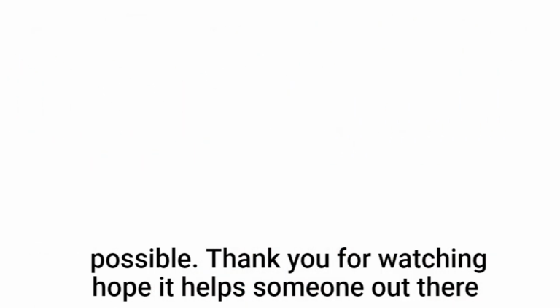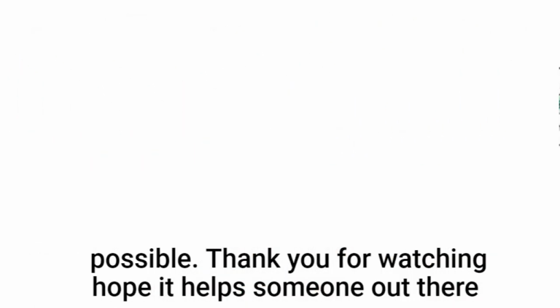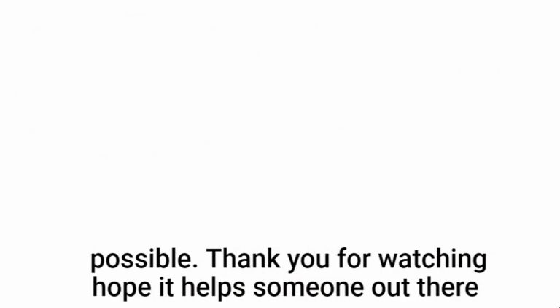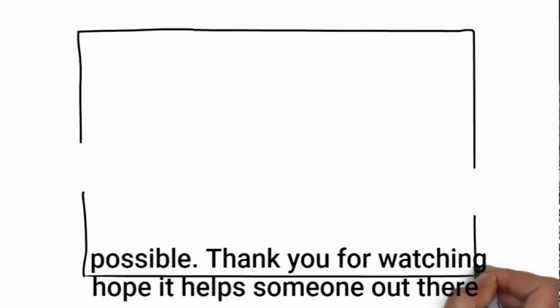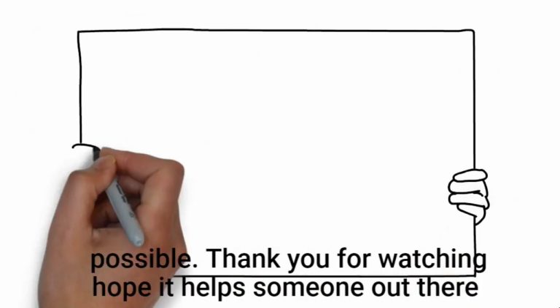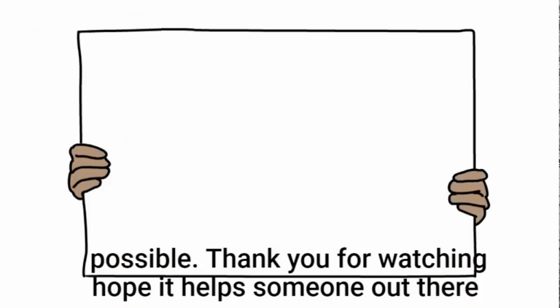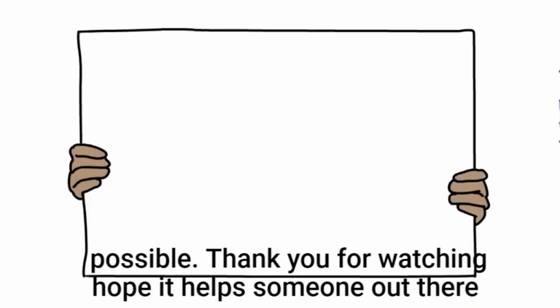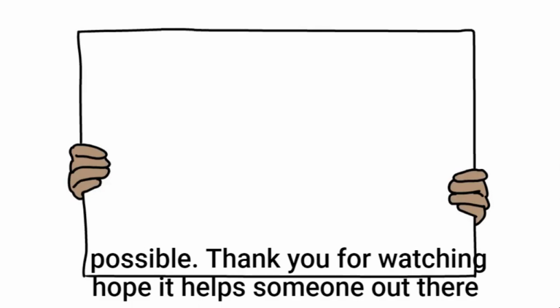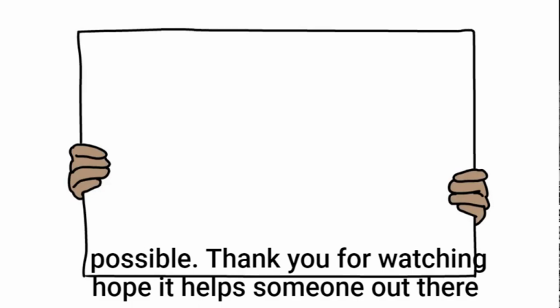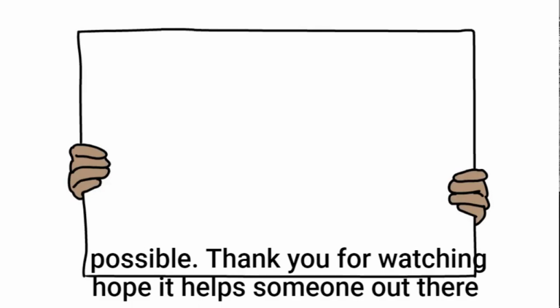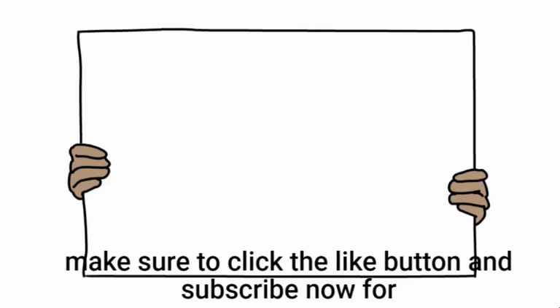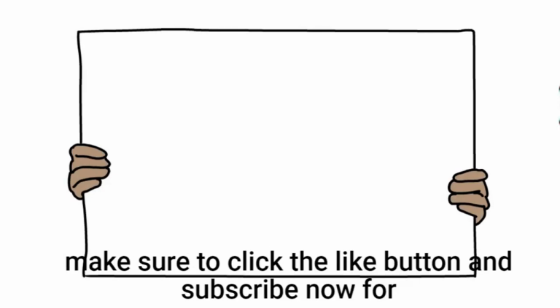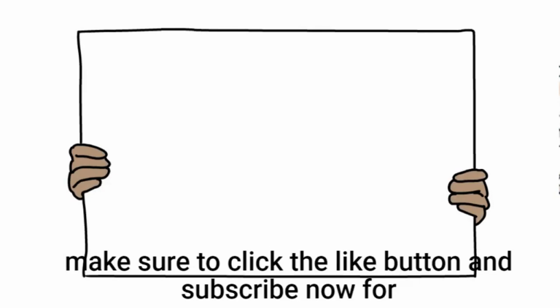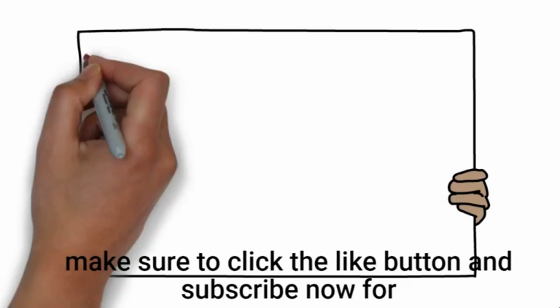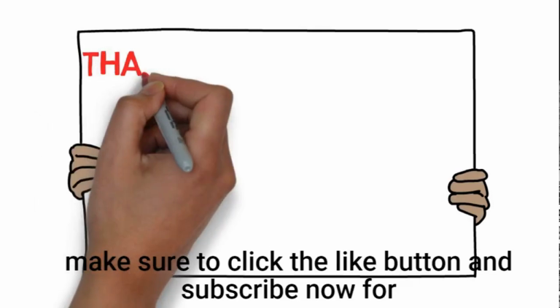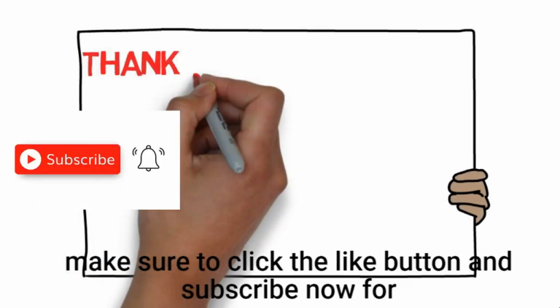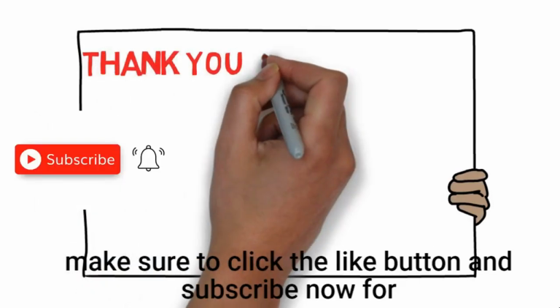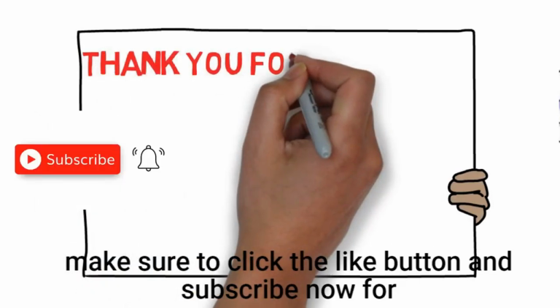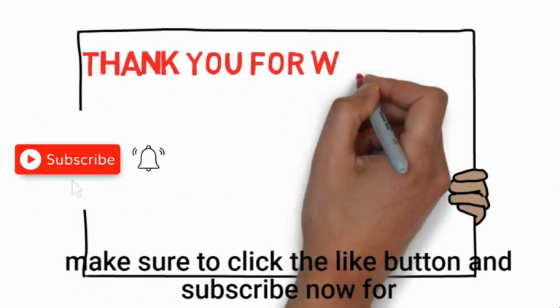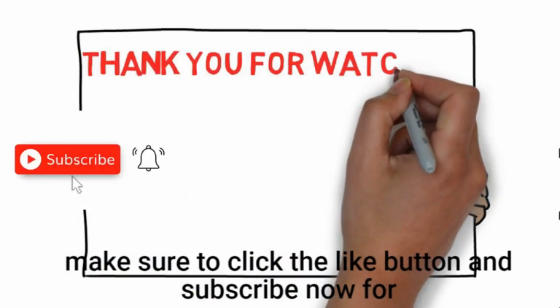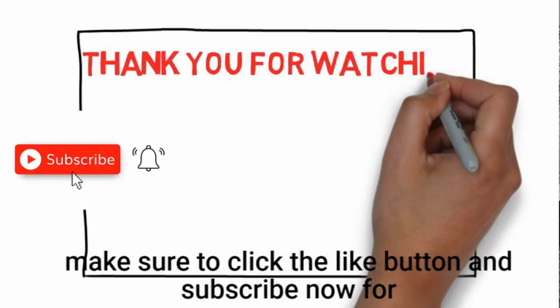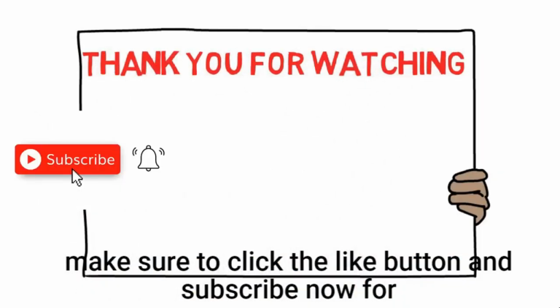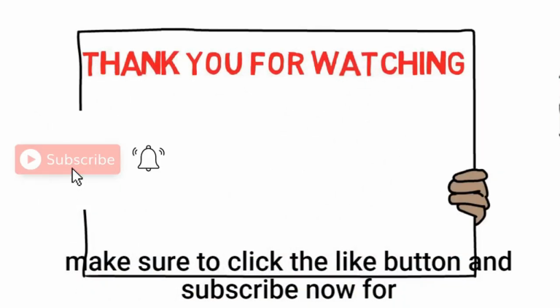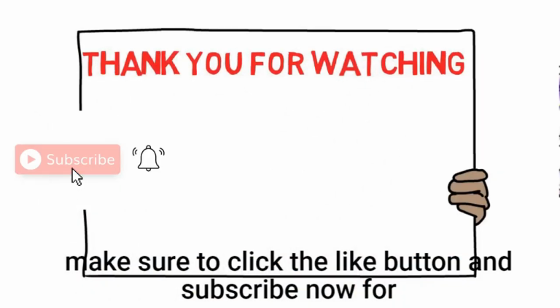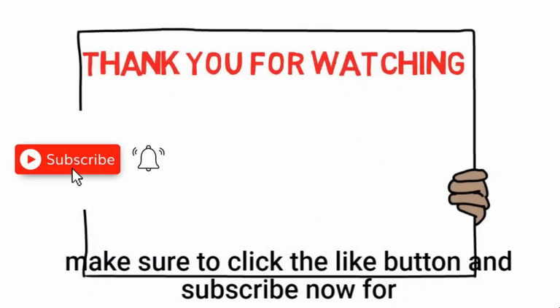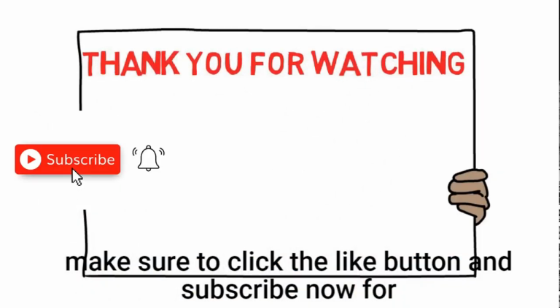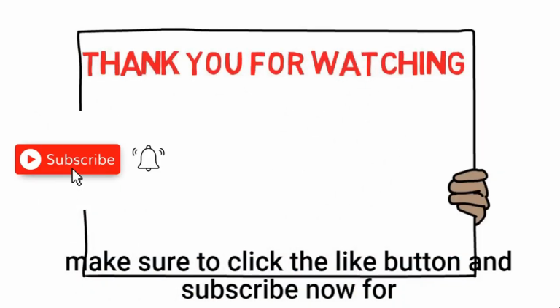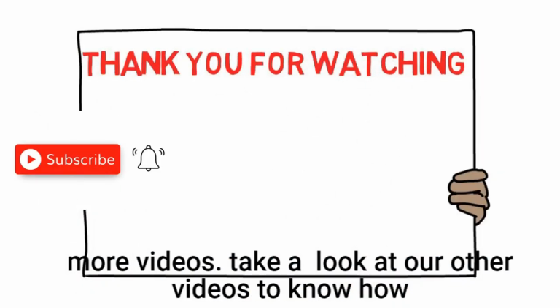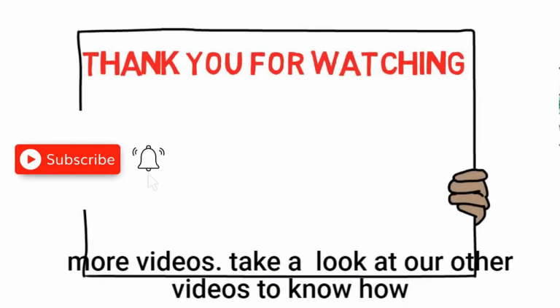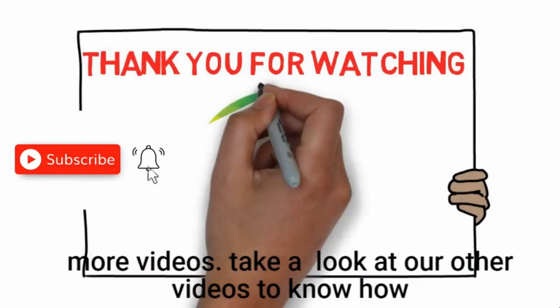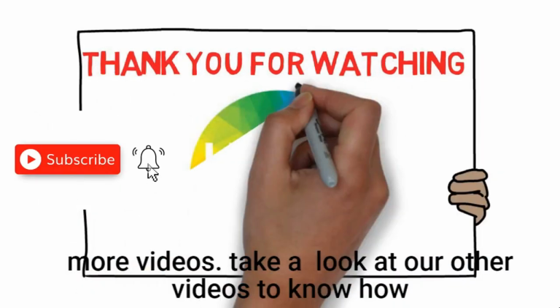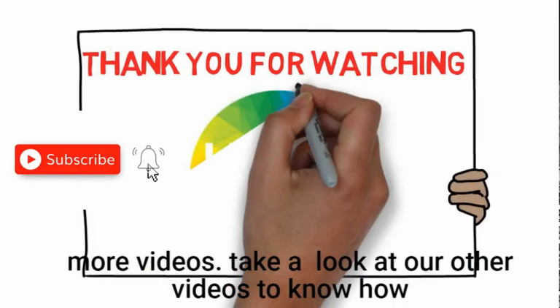Lastly, see a healthcare provider when possible. Thank you for watching — hope it helps someone out there. Make sure to click the like button and subscribe now for more videos.